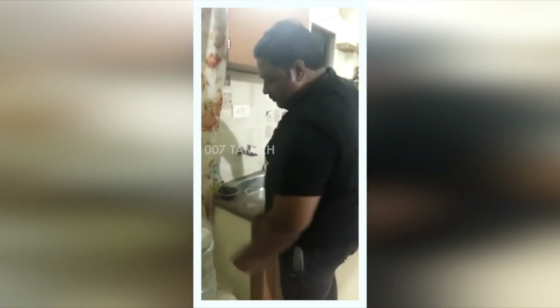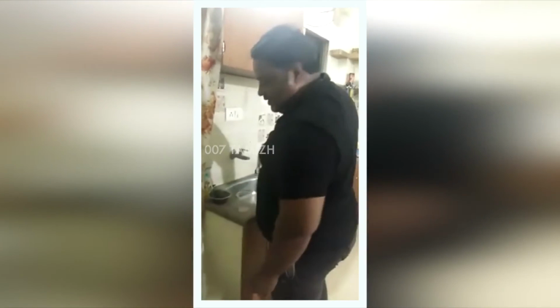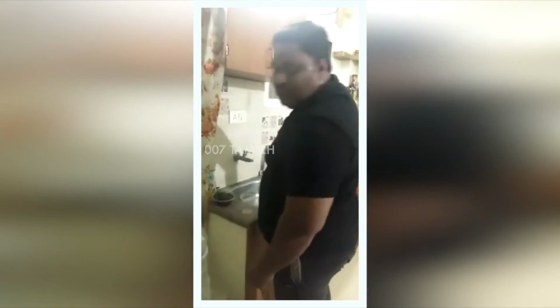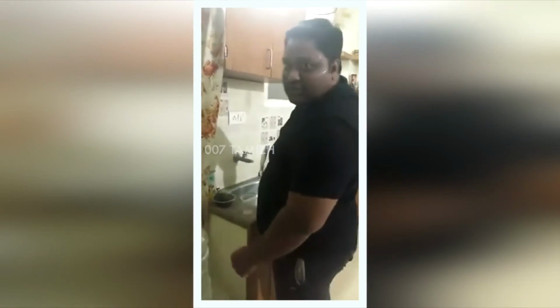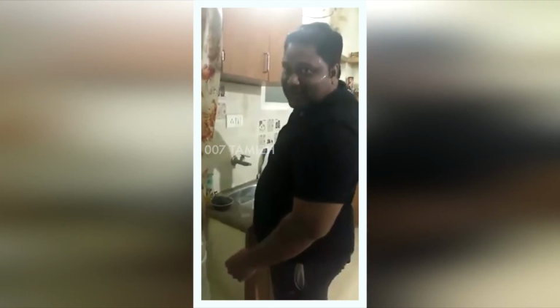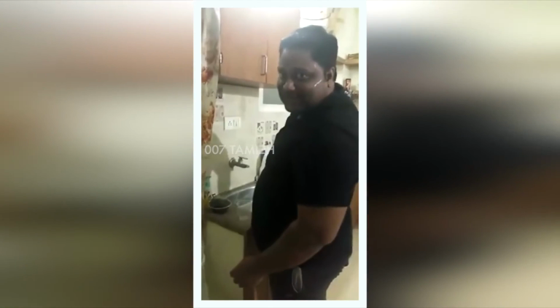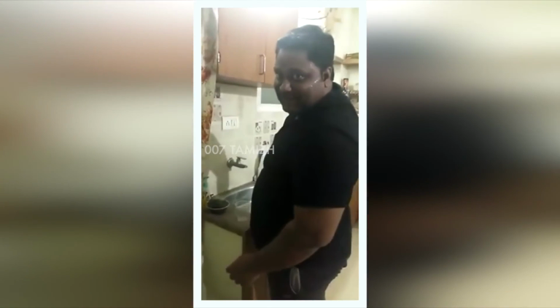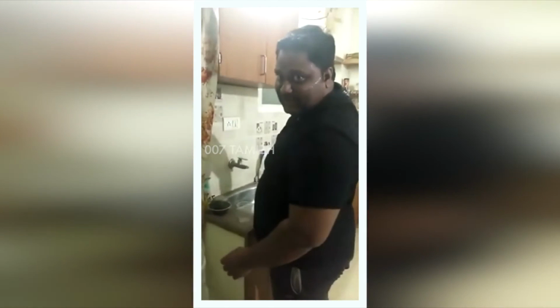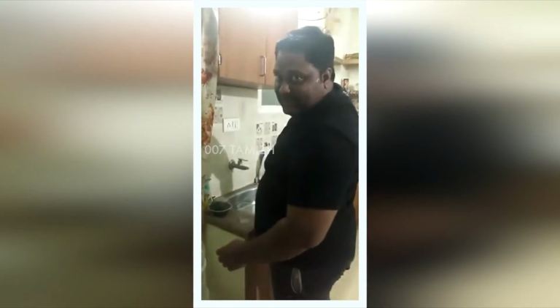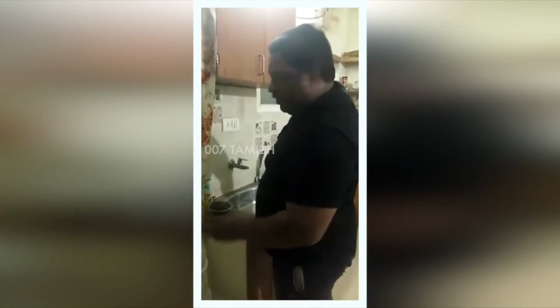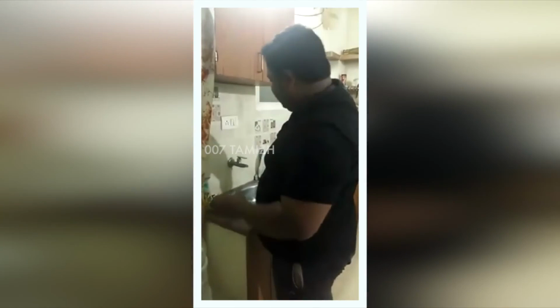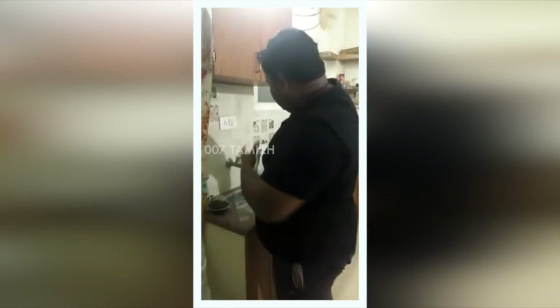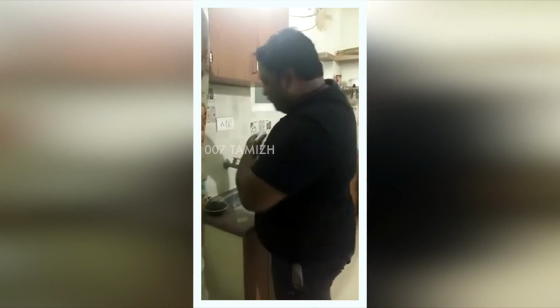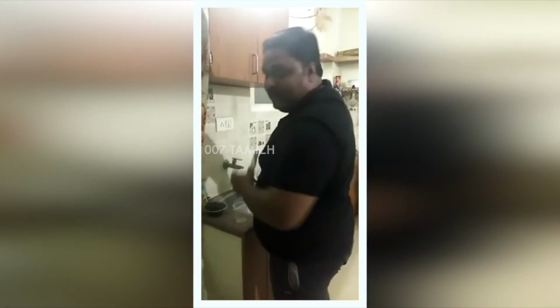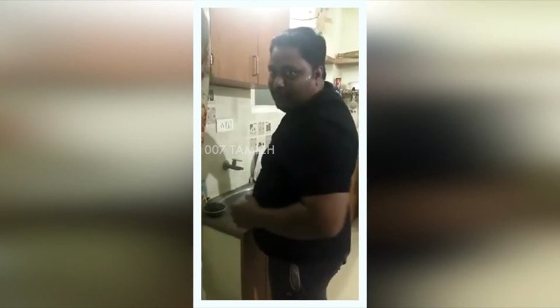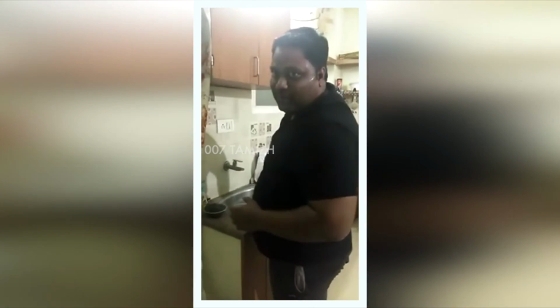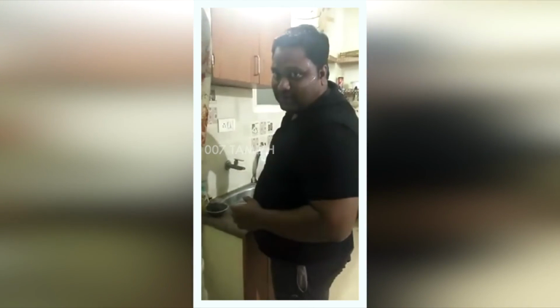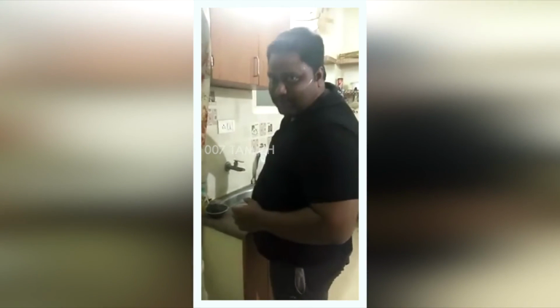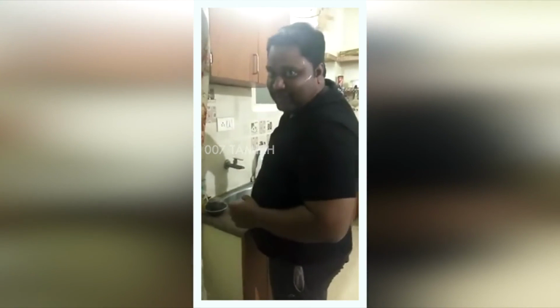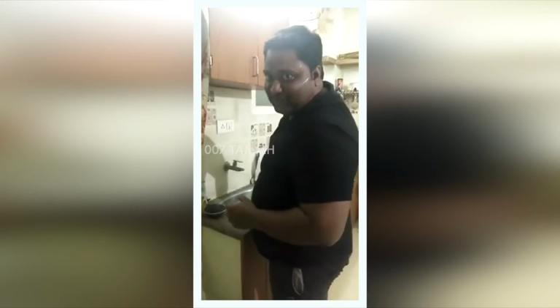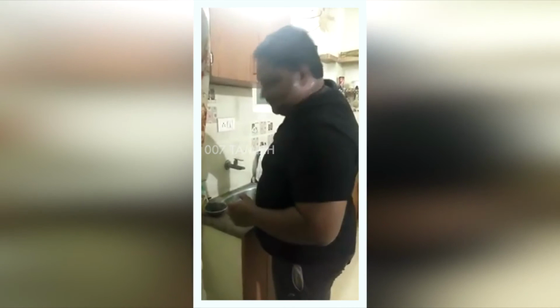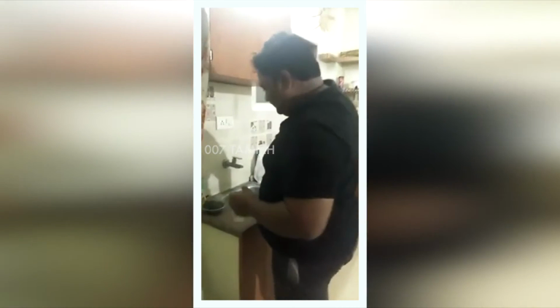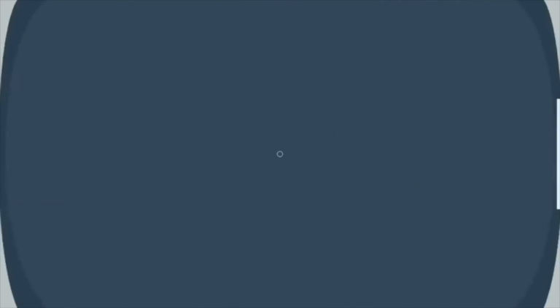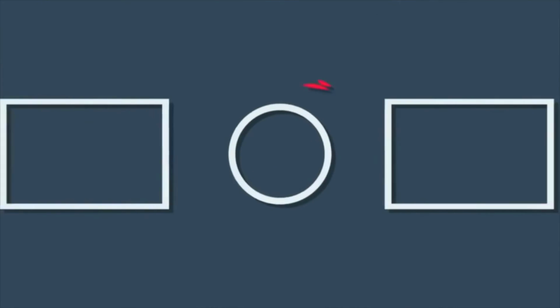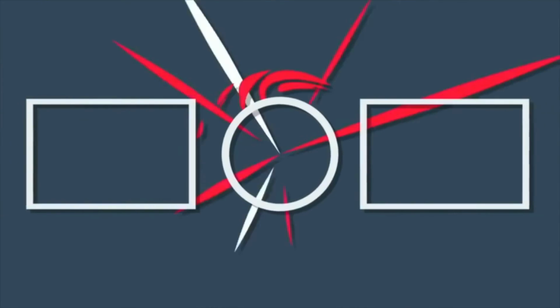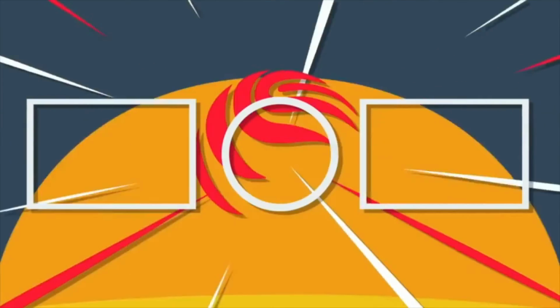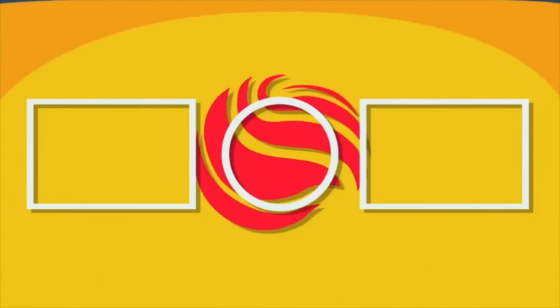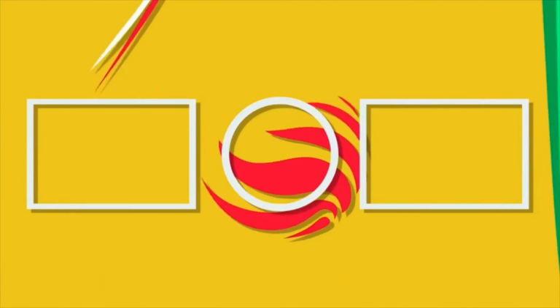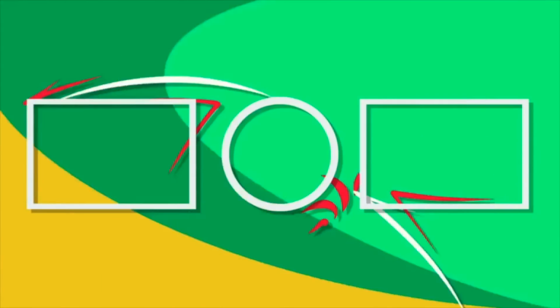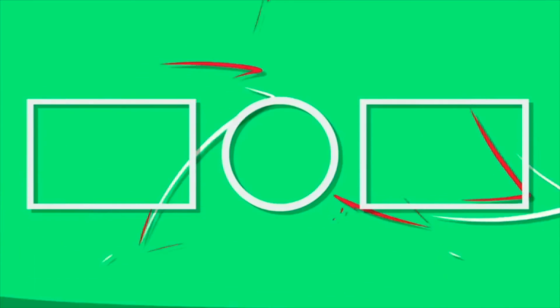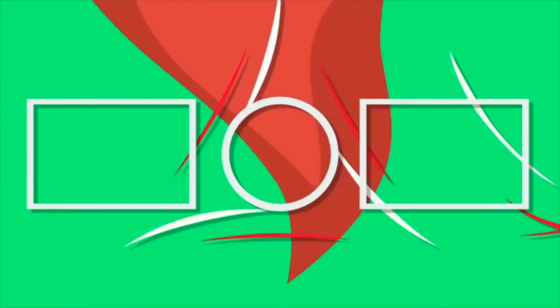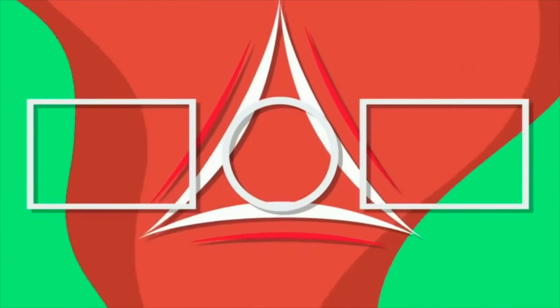Please don't use plastic containers and always go for a copper one. Thank you.